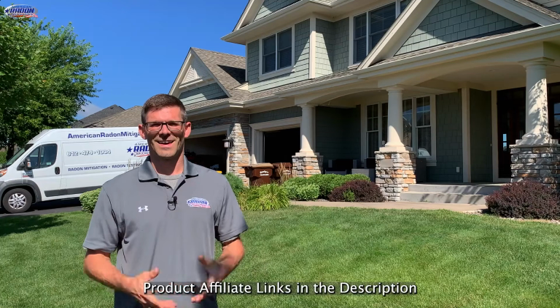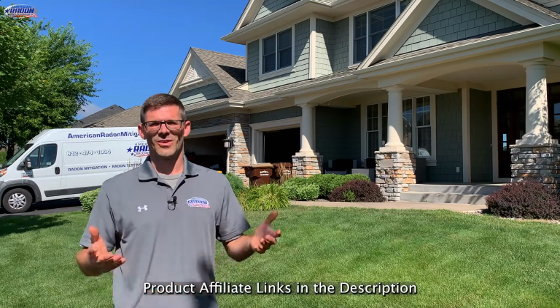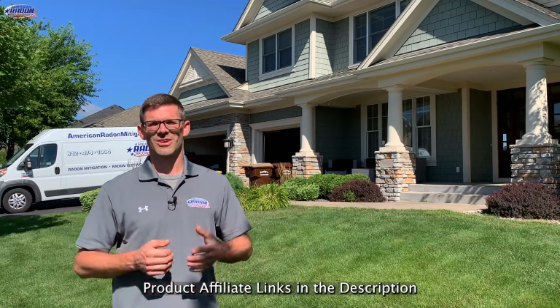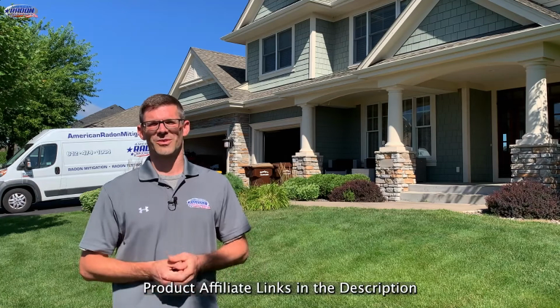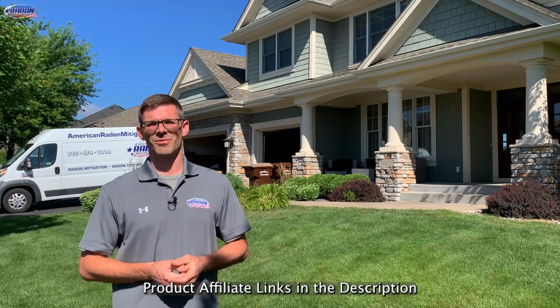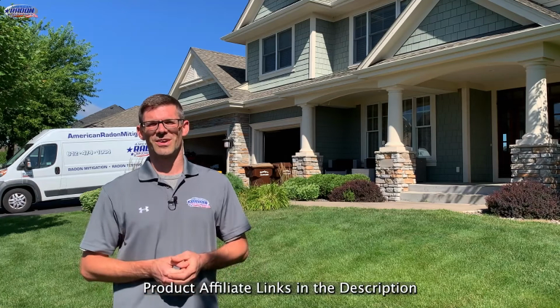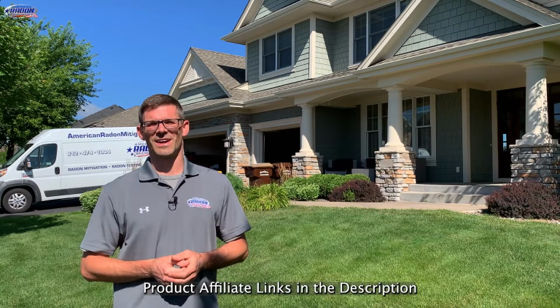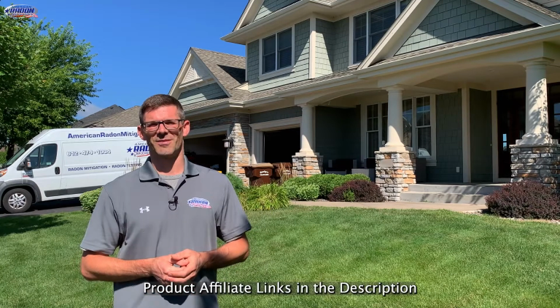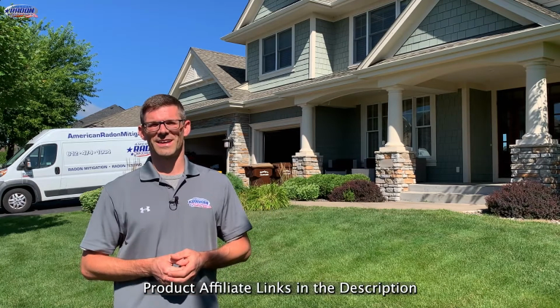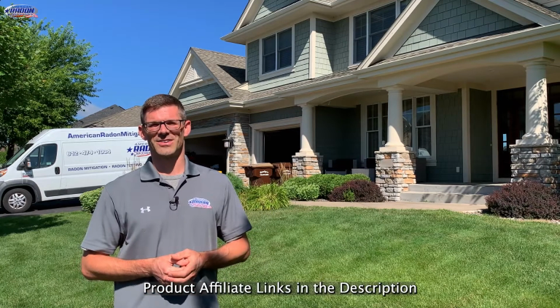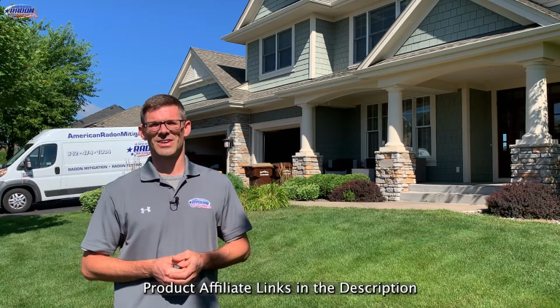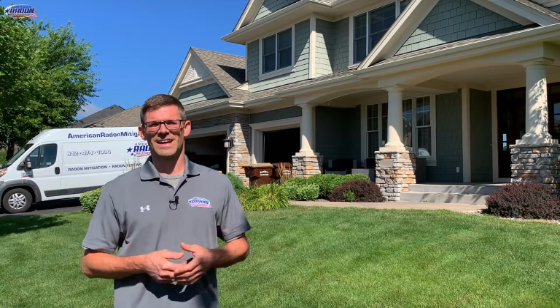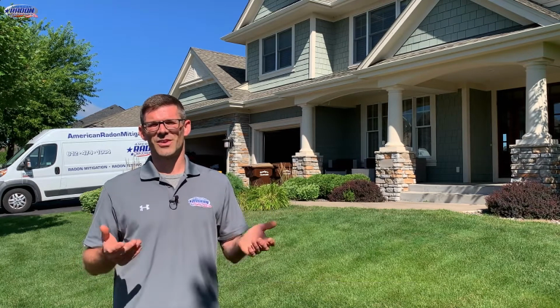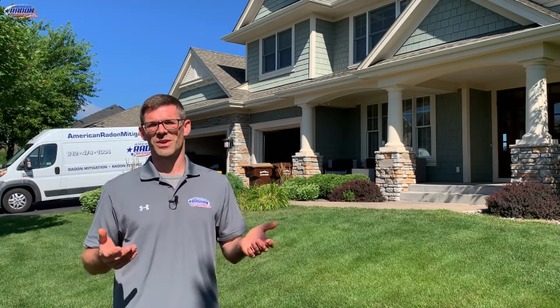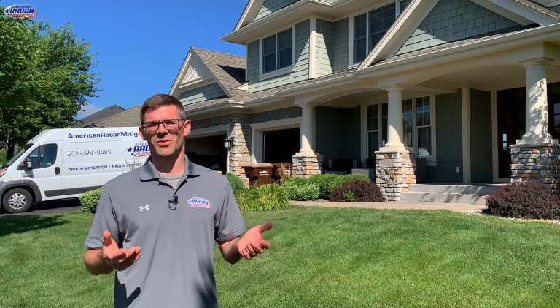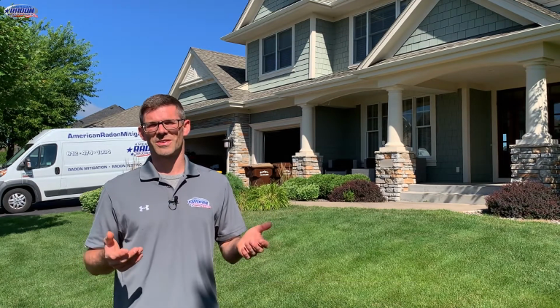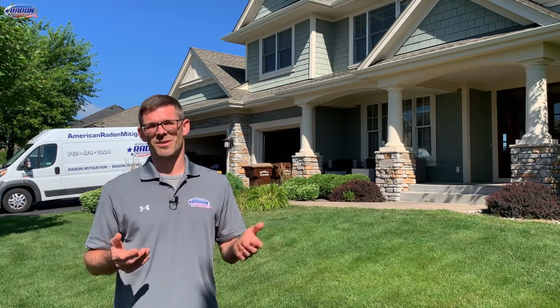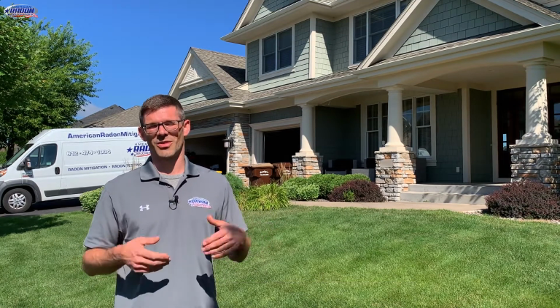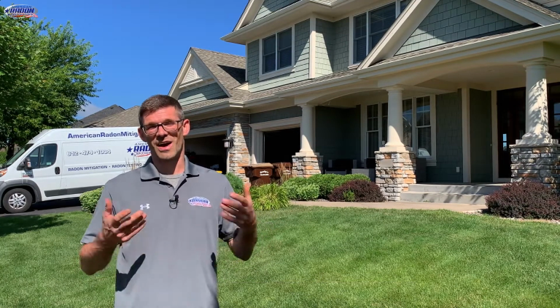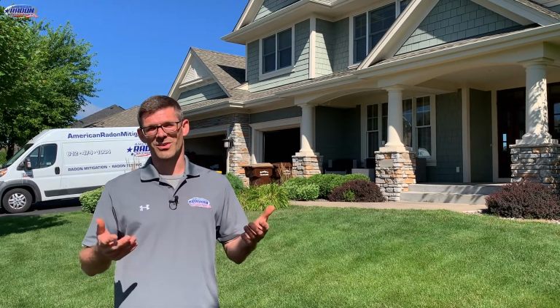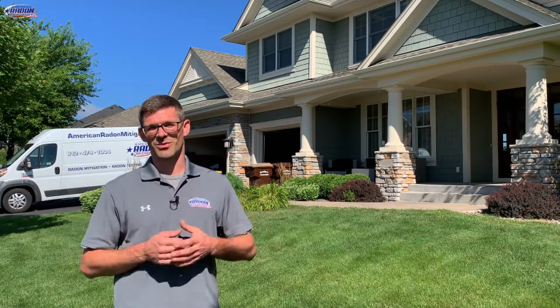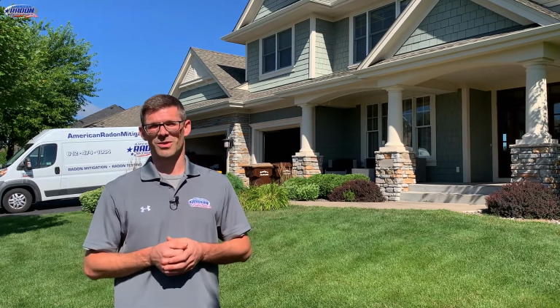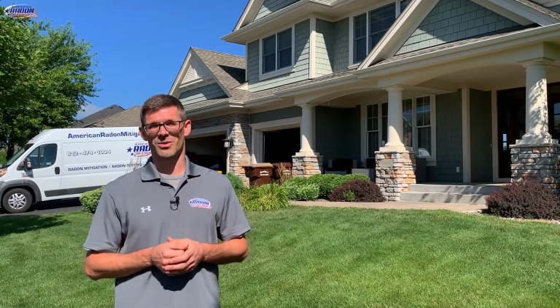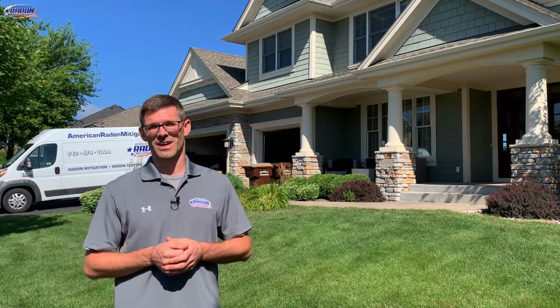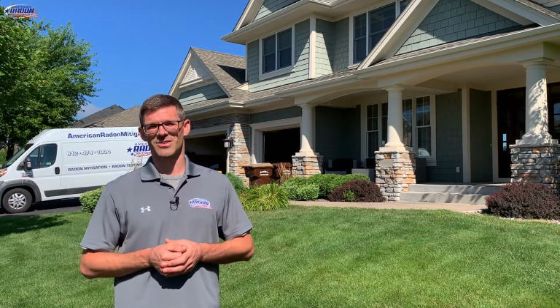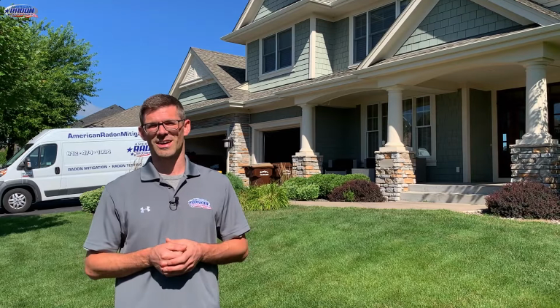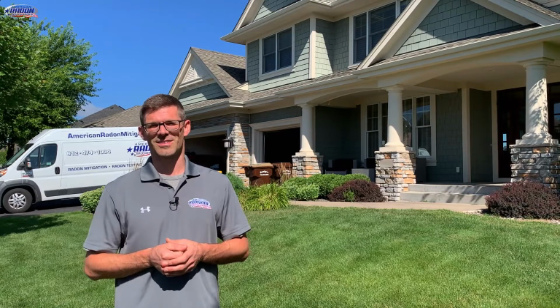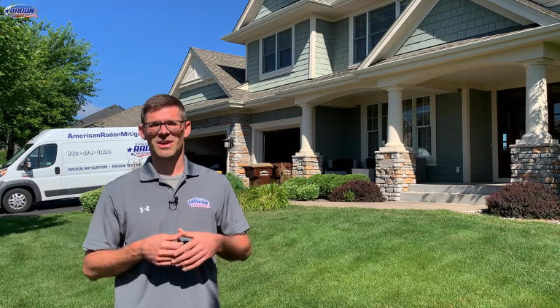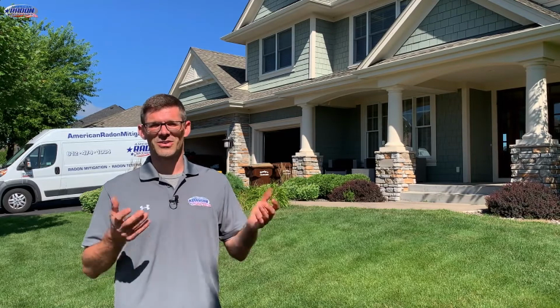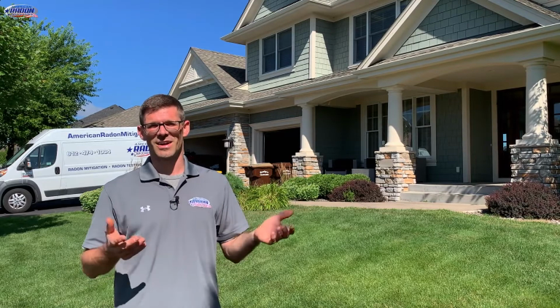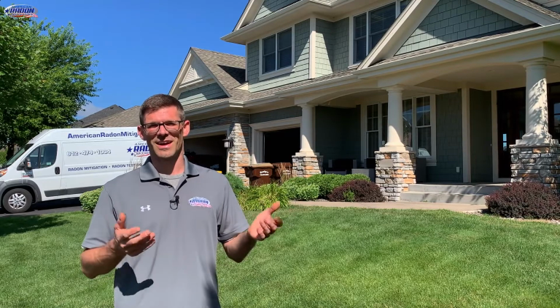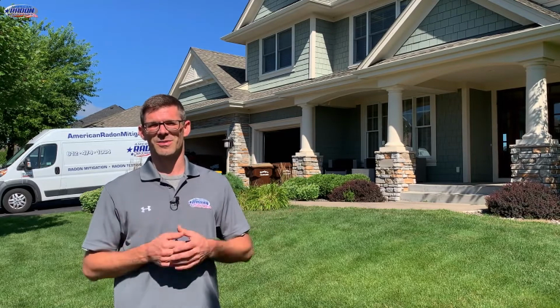Hello, I'm Jesse with American Radon Mitigation. In this video we're going to talk about the value of doing communication testing during an estimate.